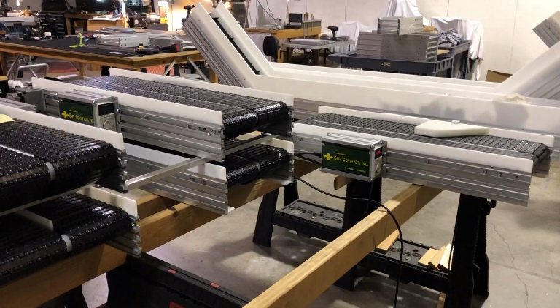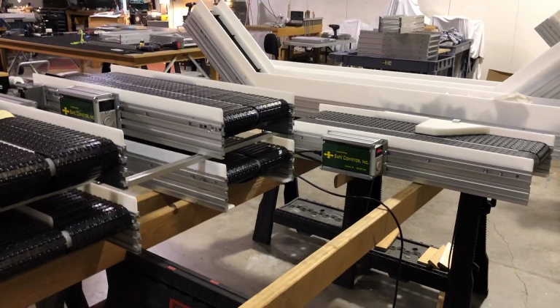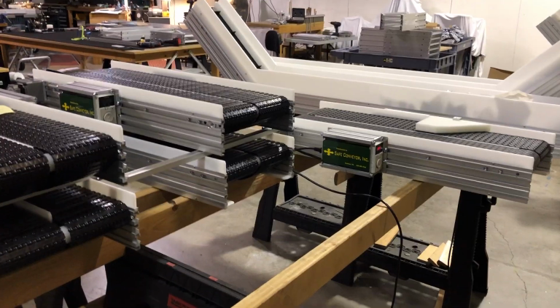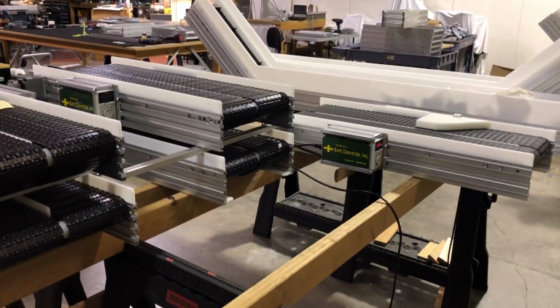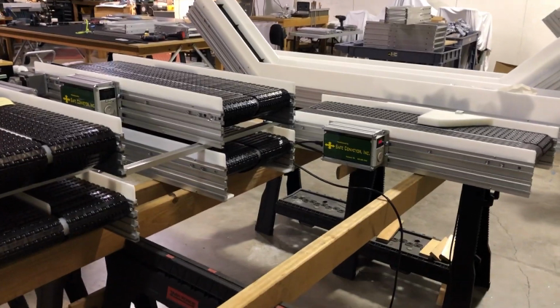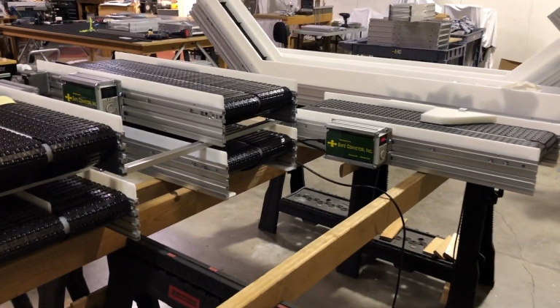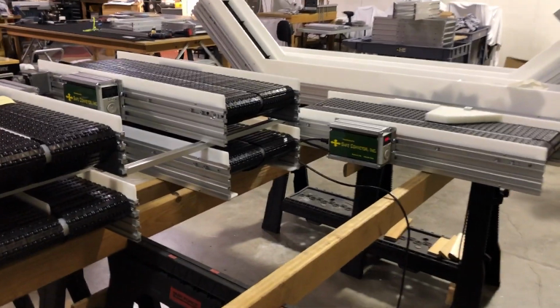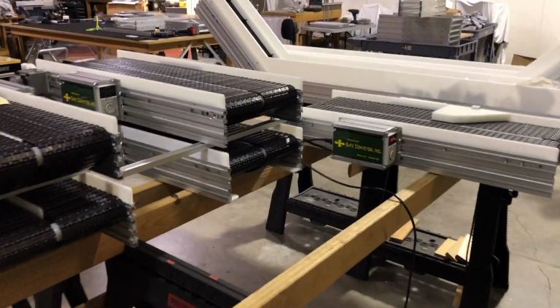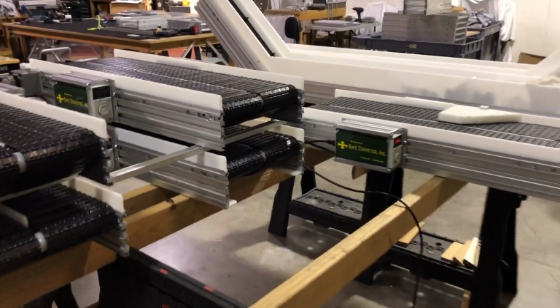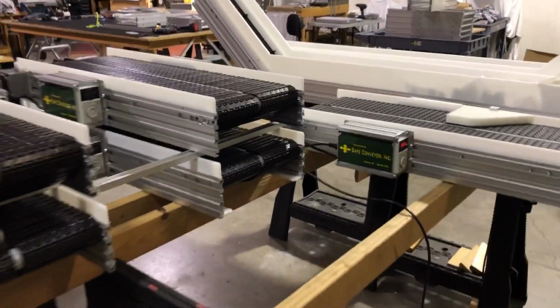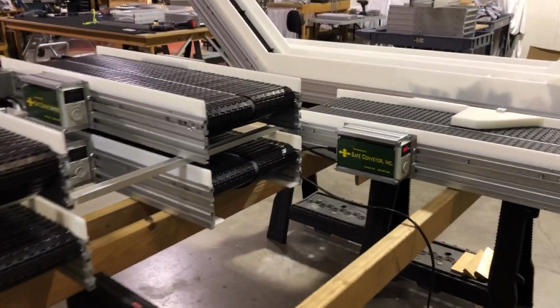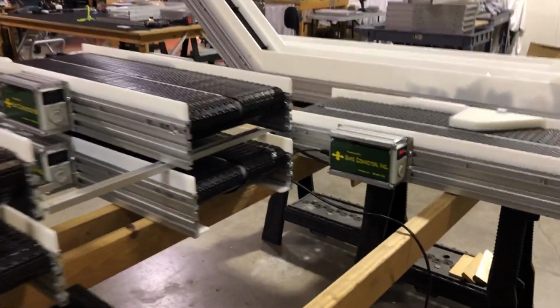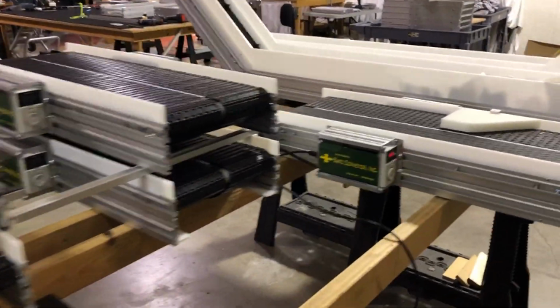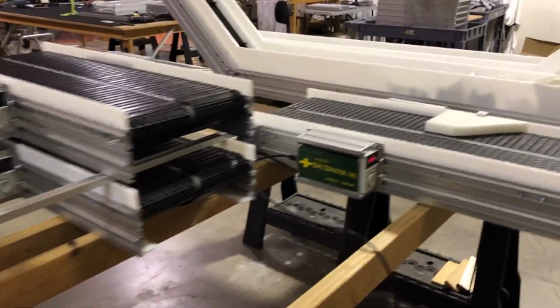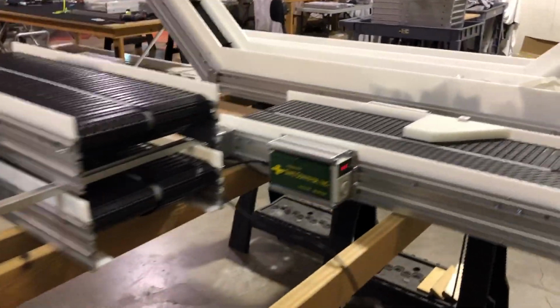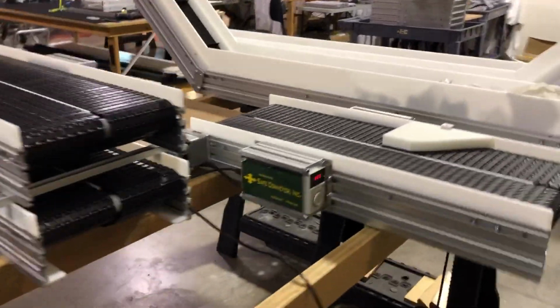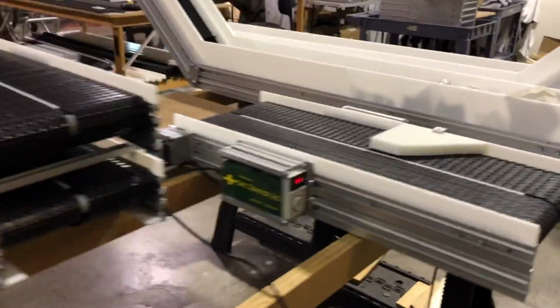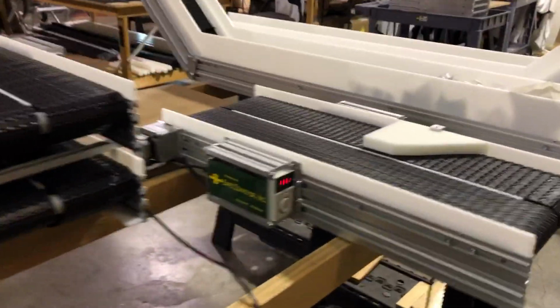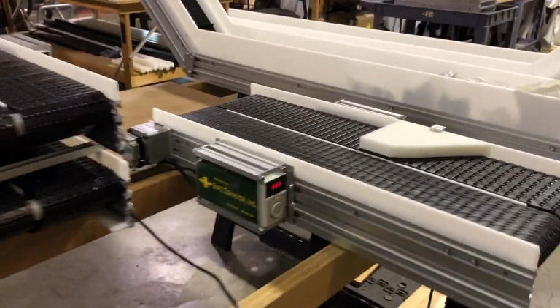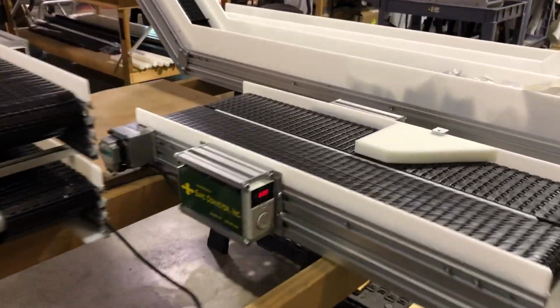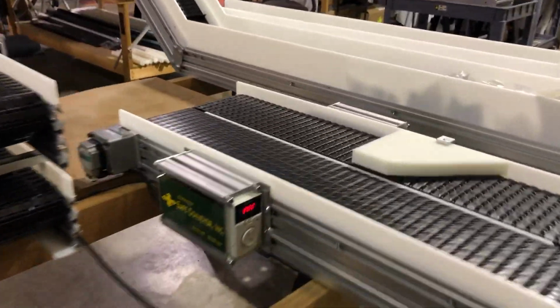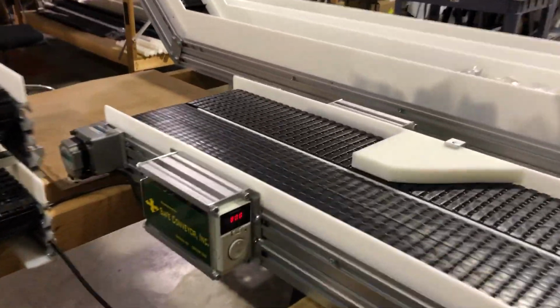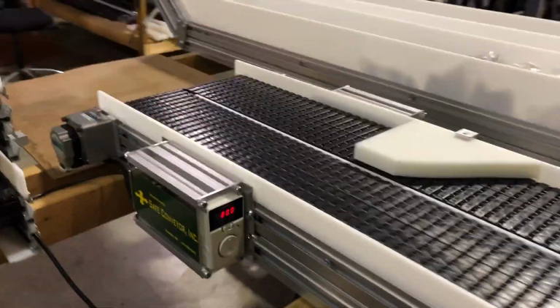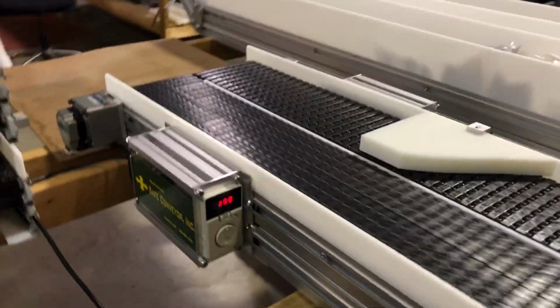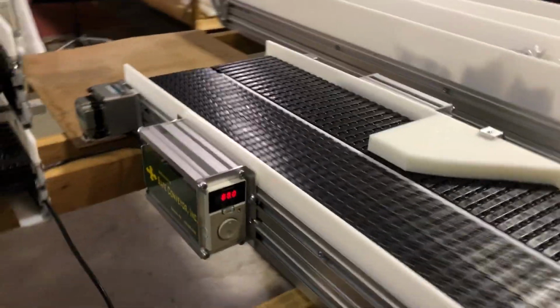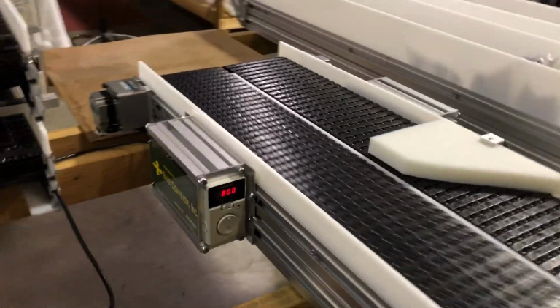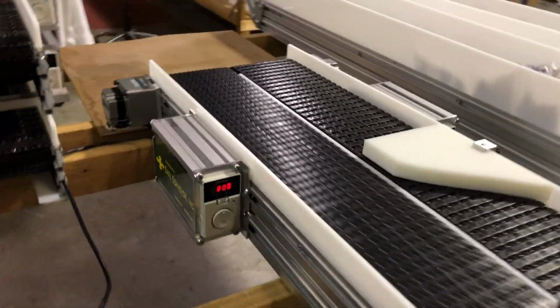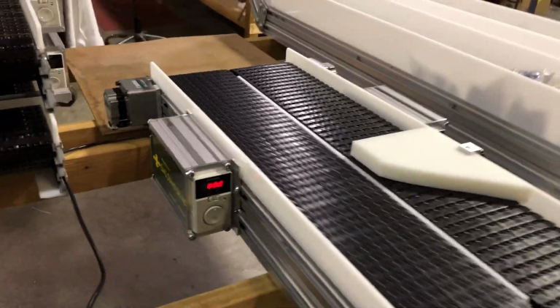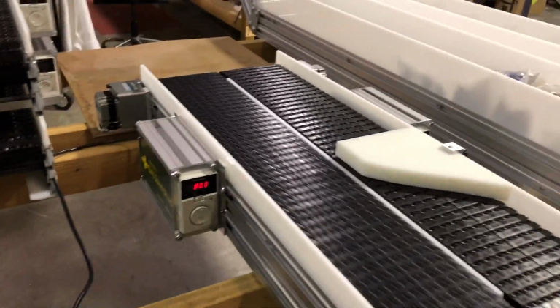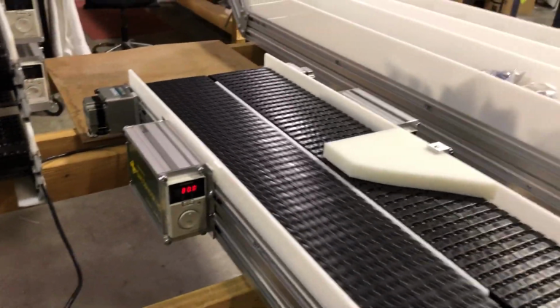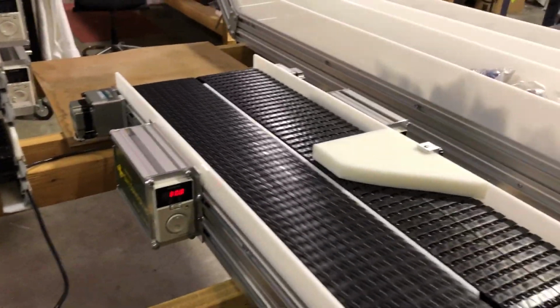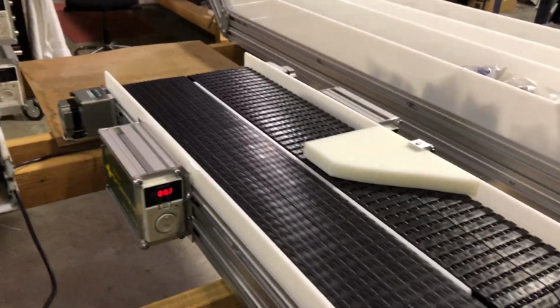Welcome to Safe Conveyor. Today we're demonstrating one of our separating conveyors.